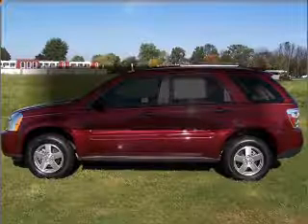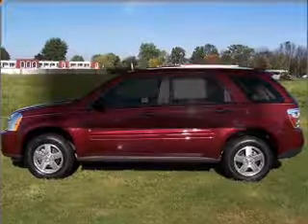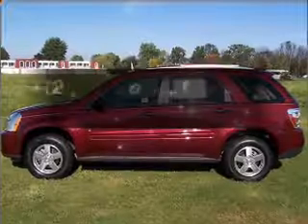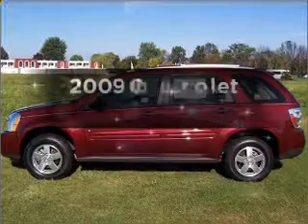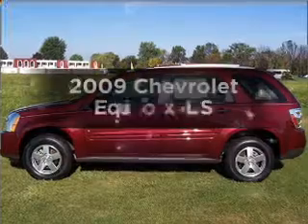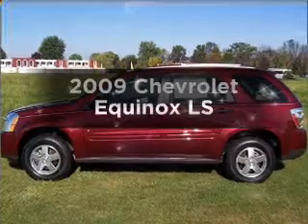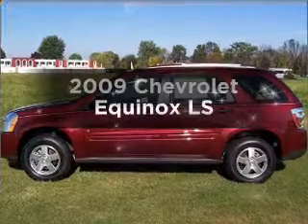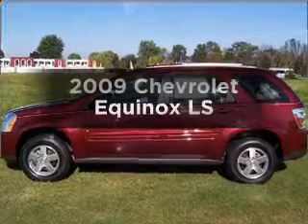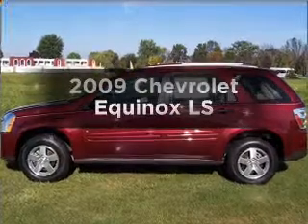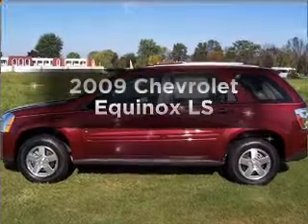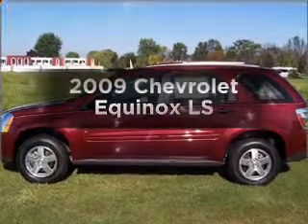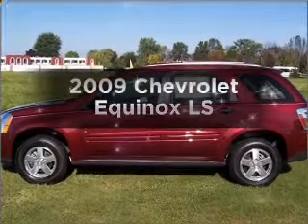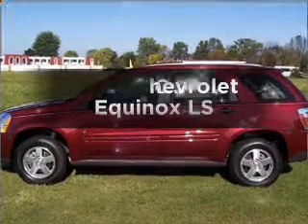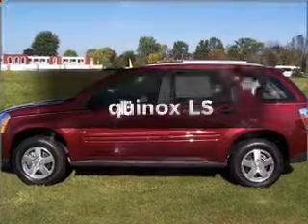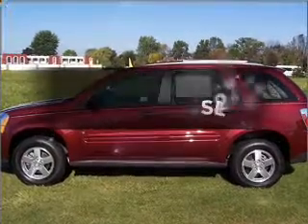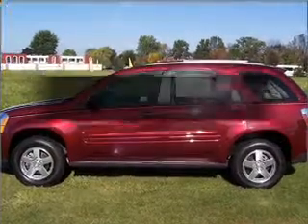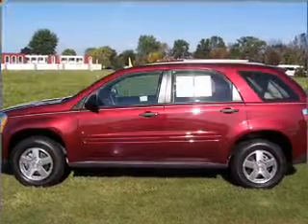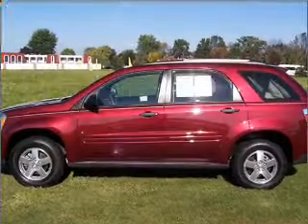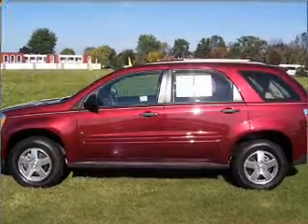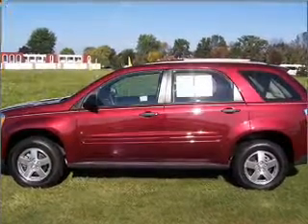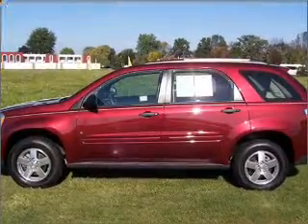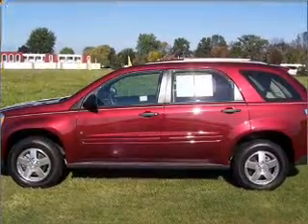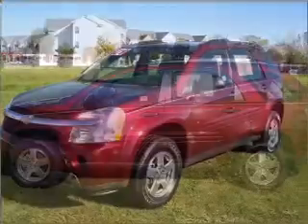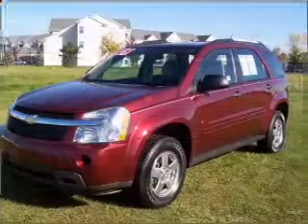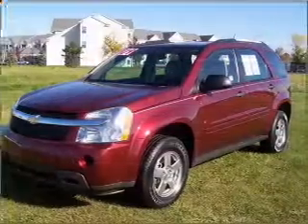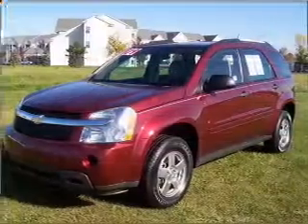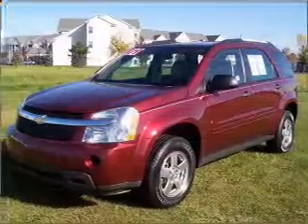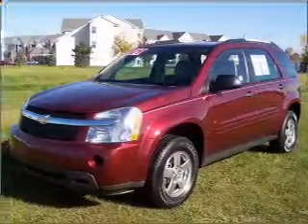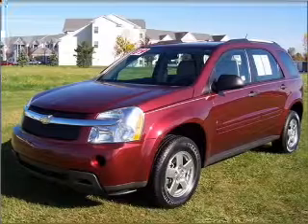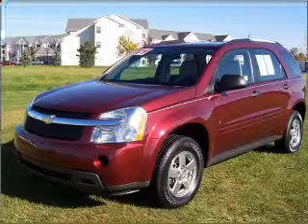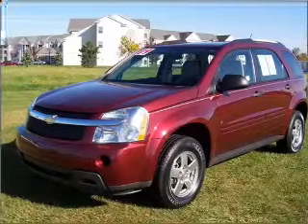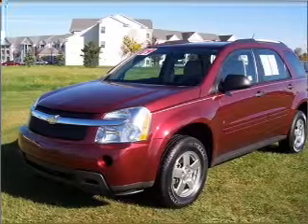Get noticed in this 2009 Chevrolet Equinox. If you're looking for an automobile with great attributes, look no further.